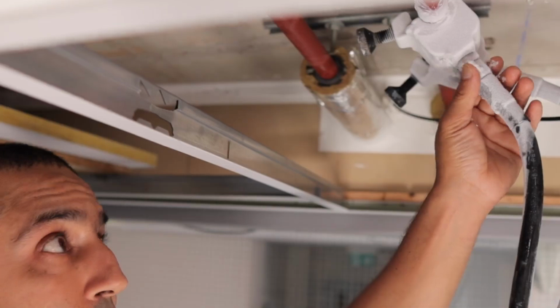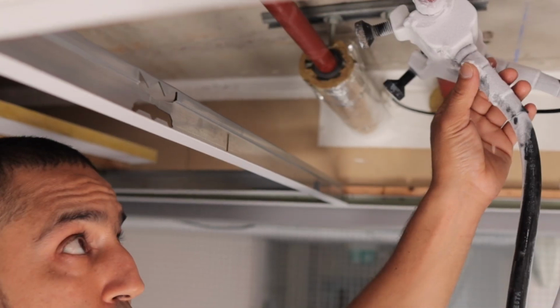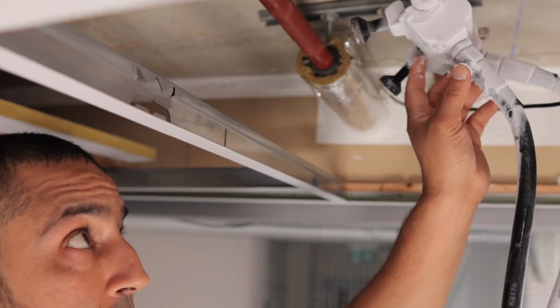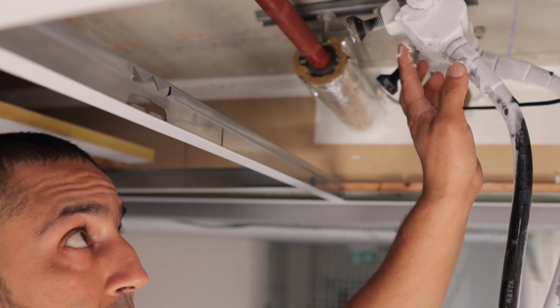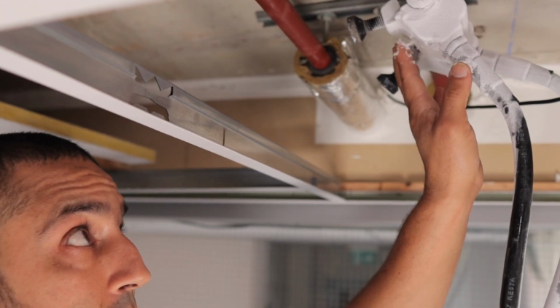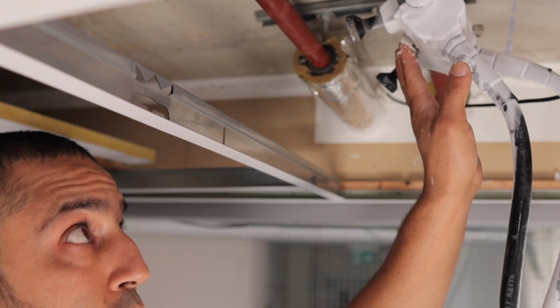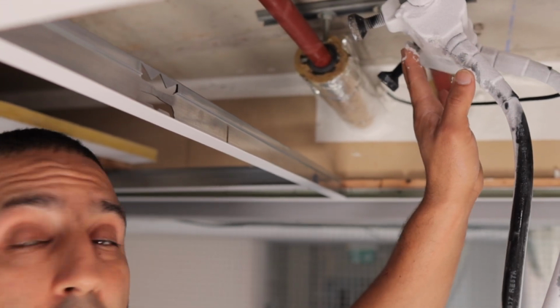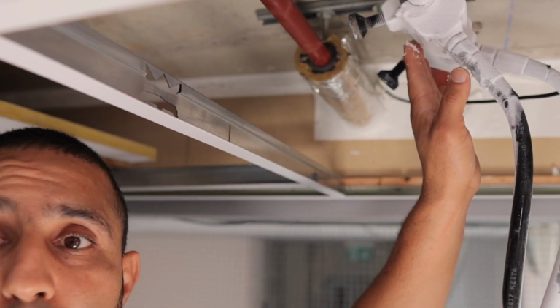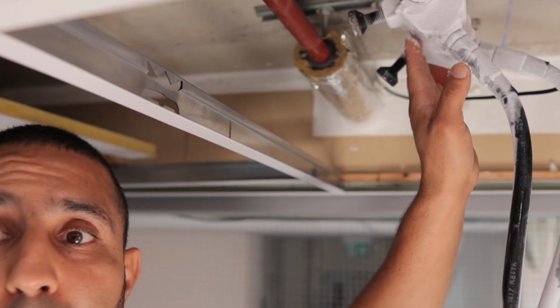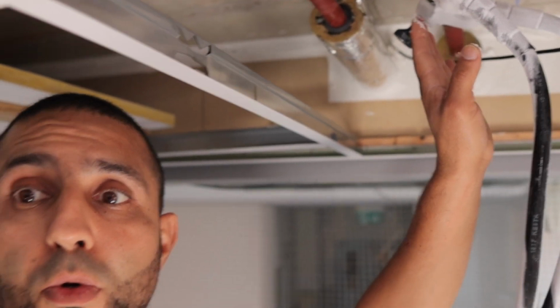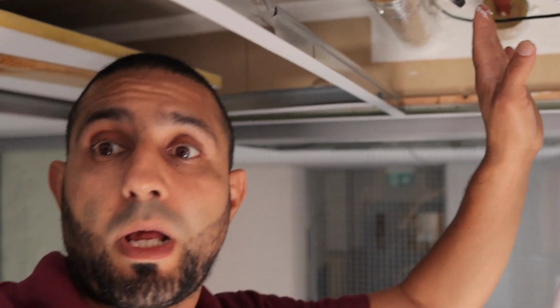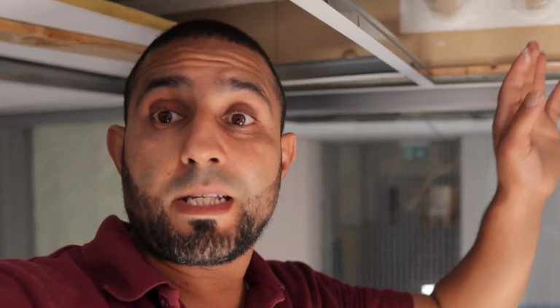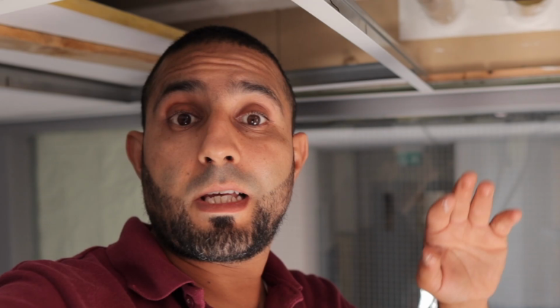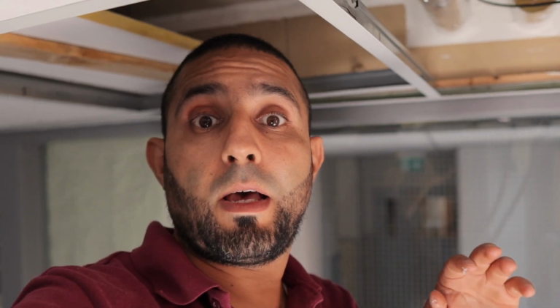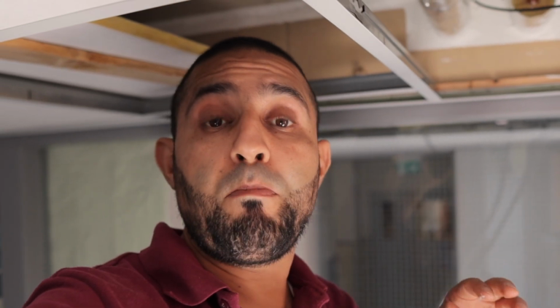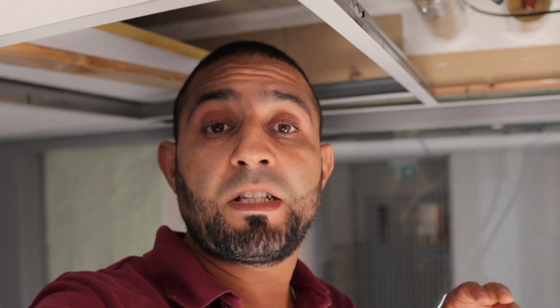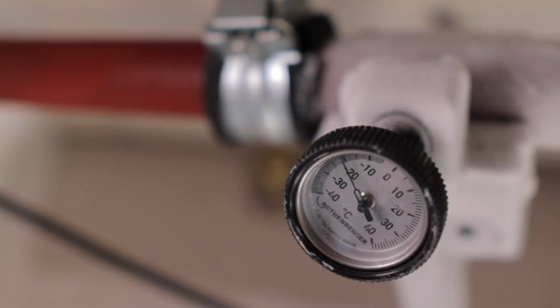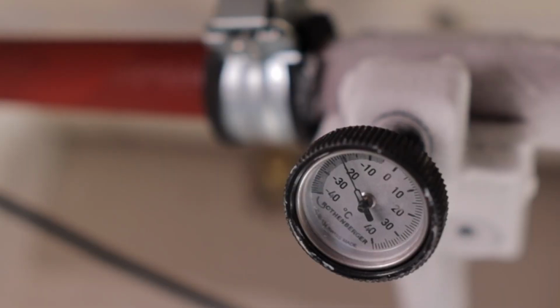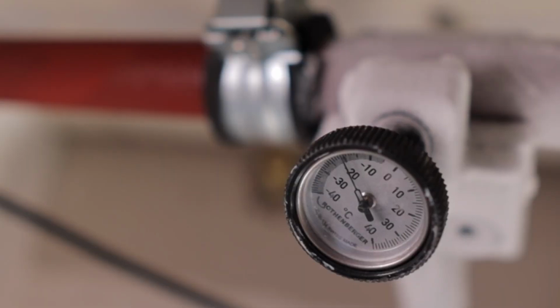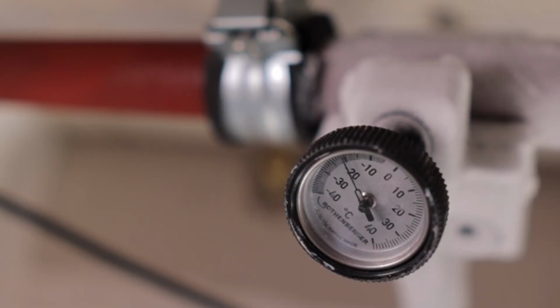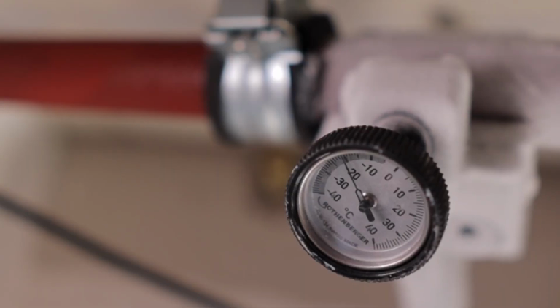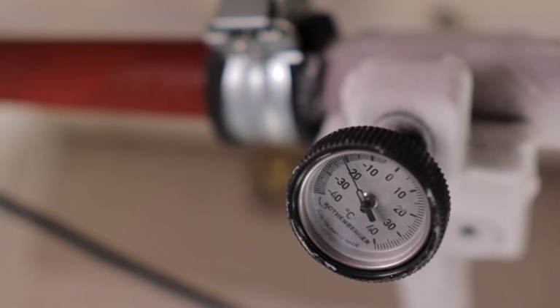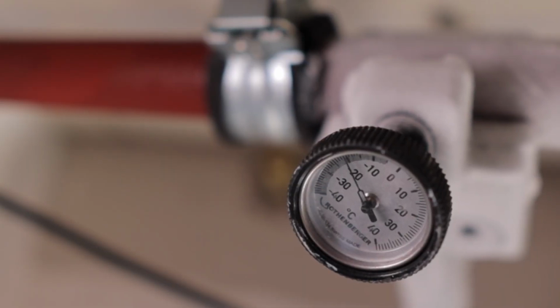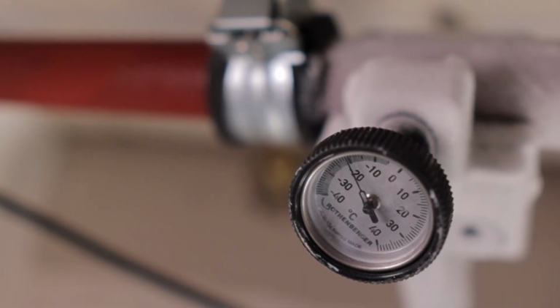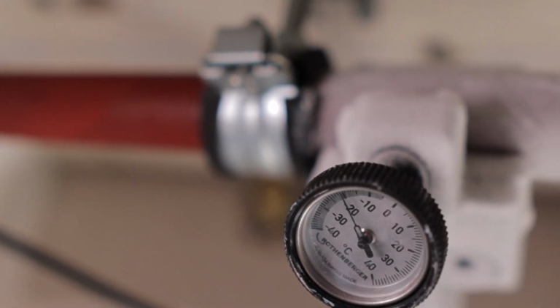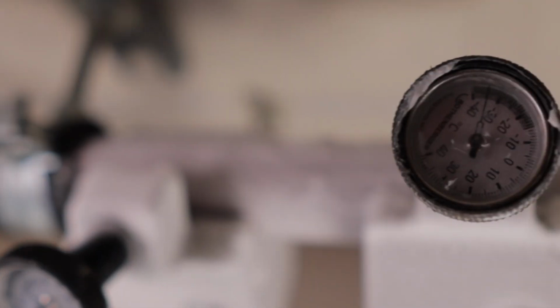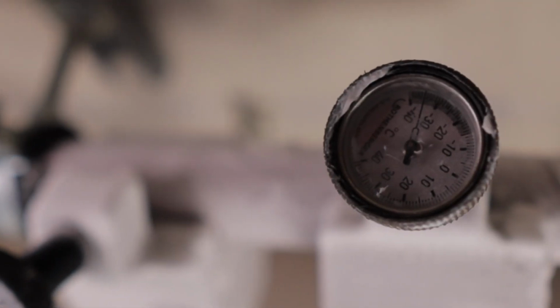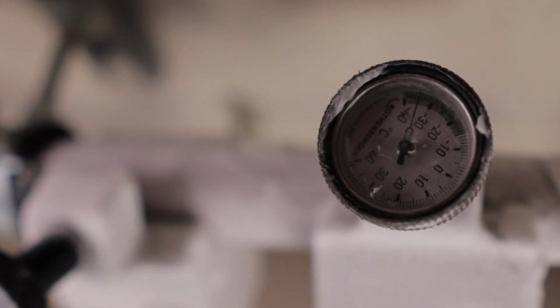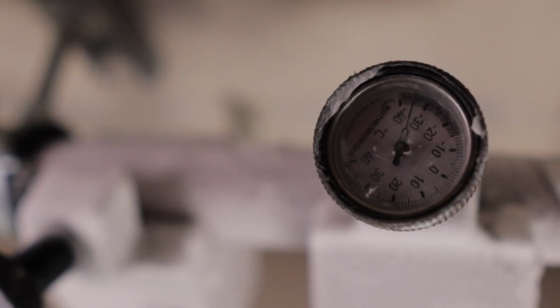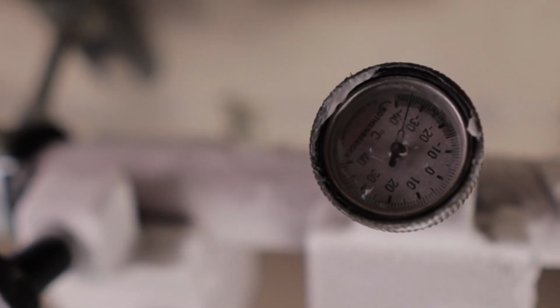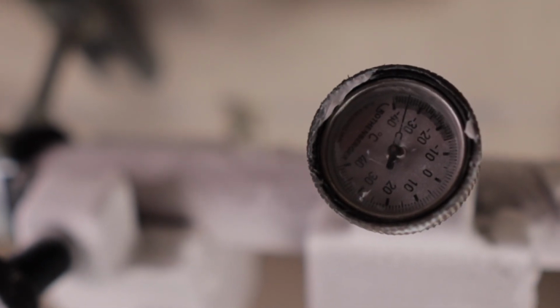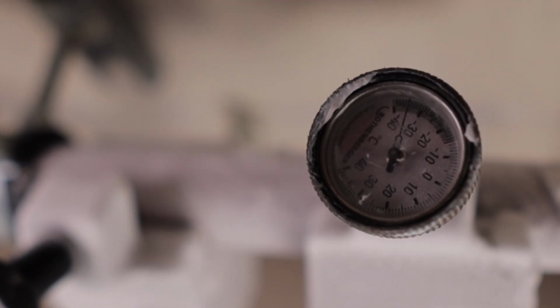It looks like it's at the right temperature now. It's reading -20 degrees on one side, while on the other side it's at -30 degrees.